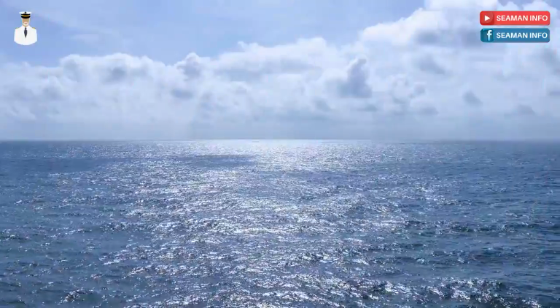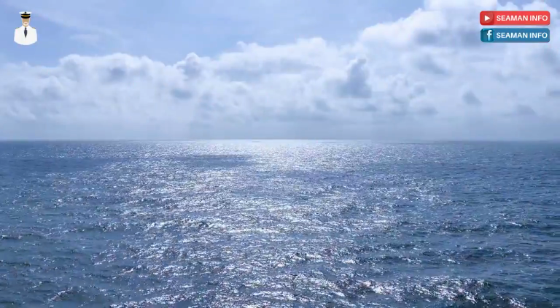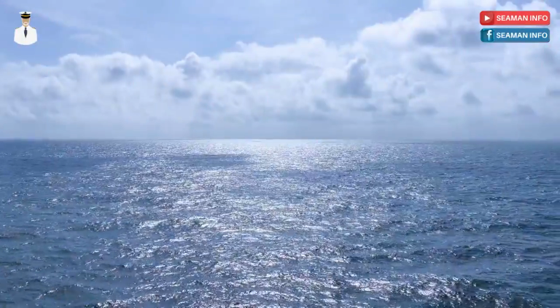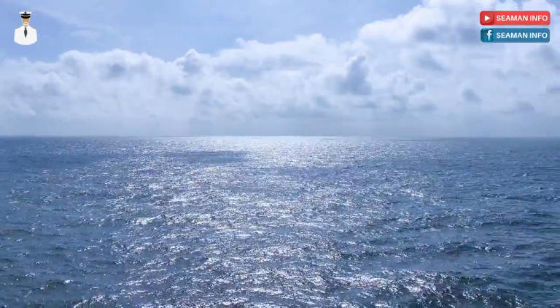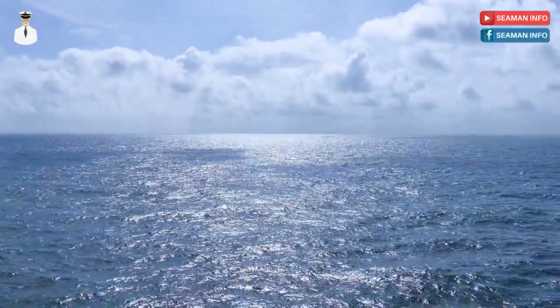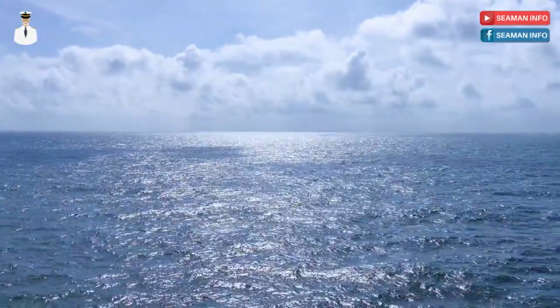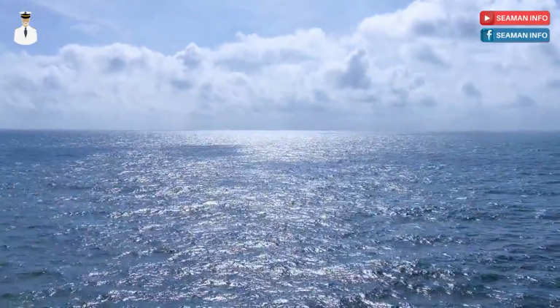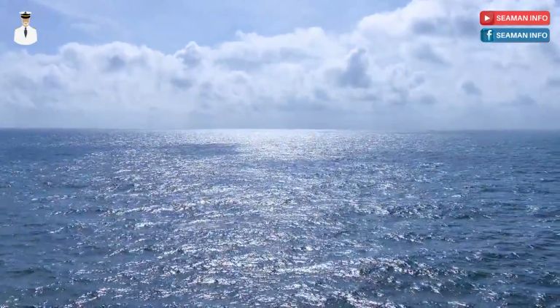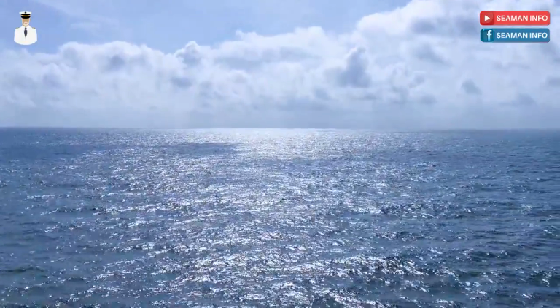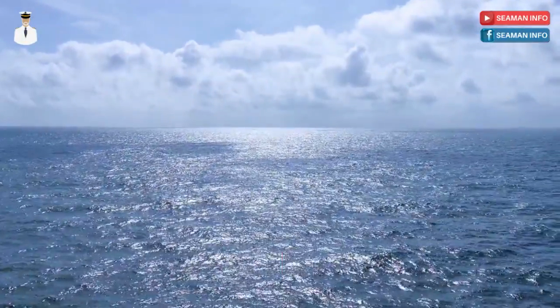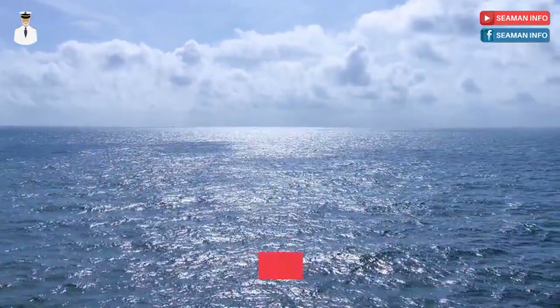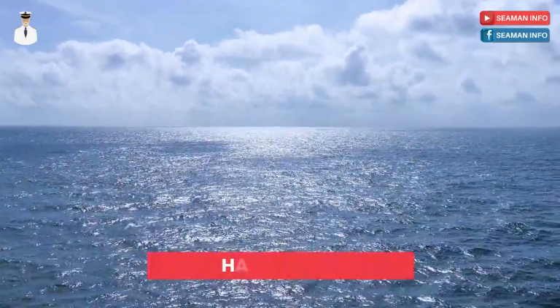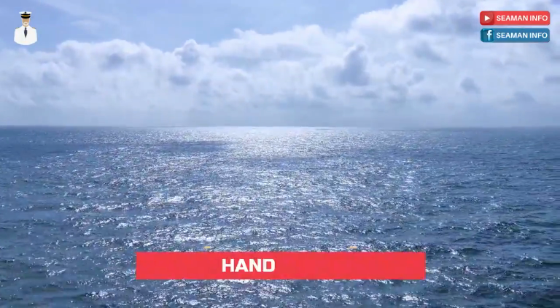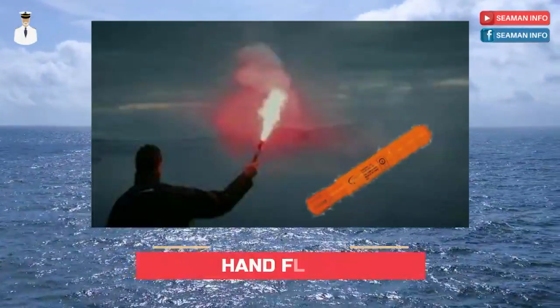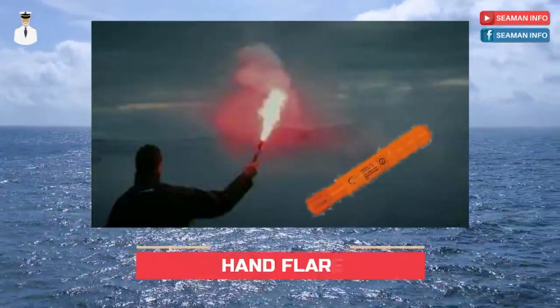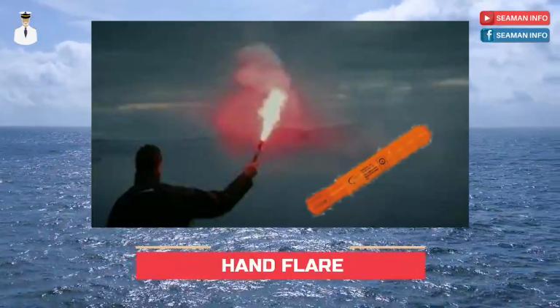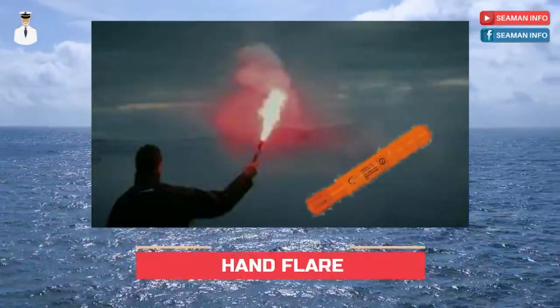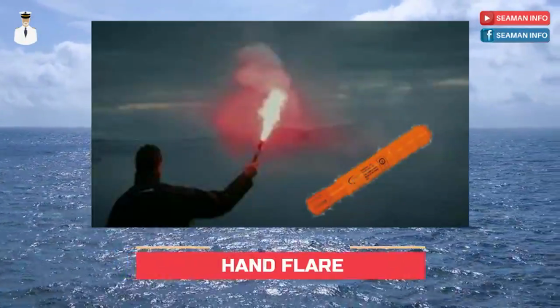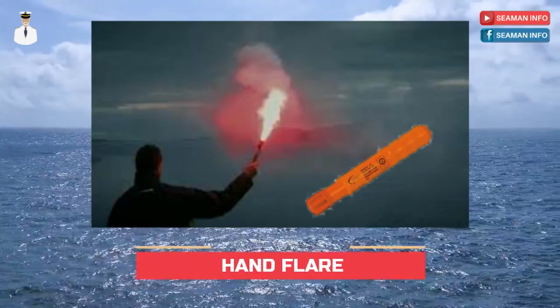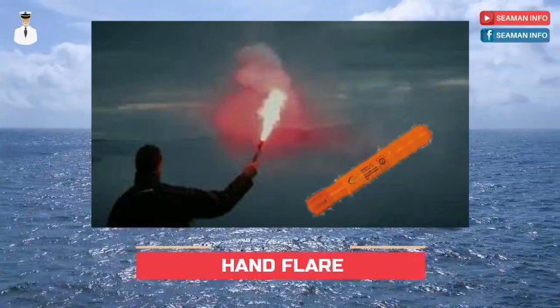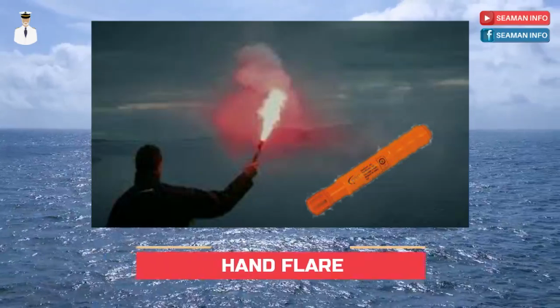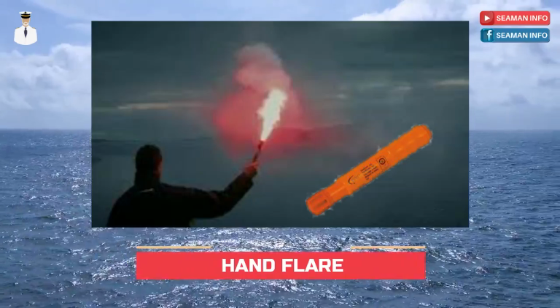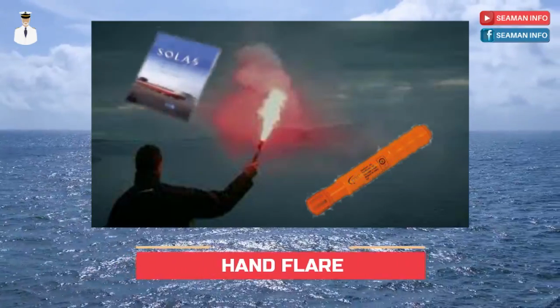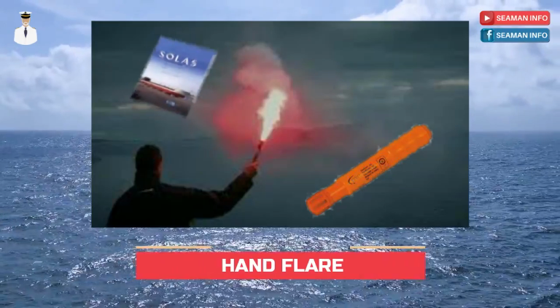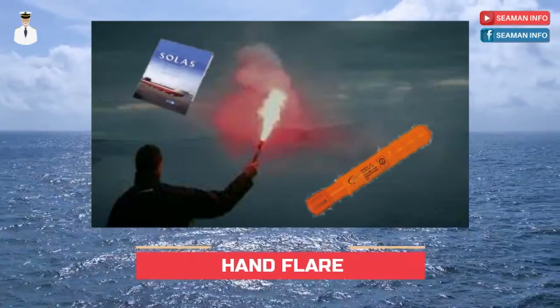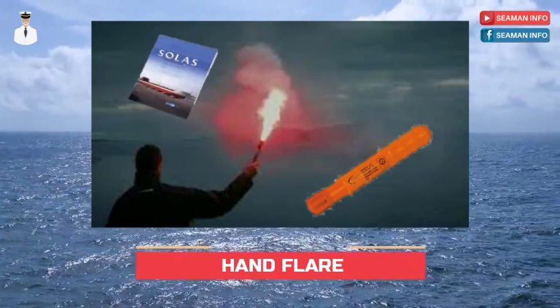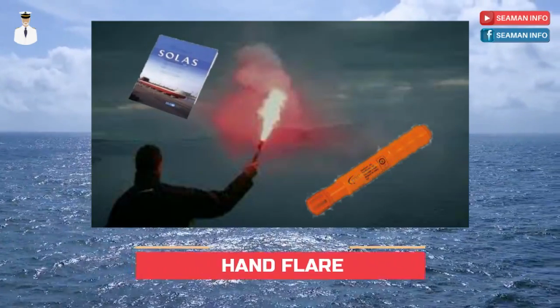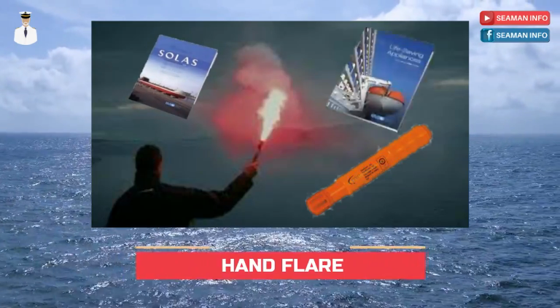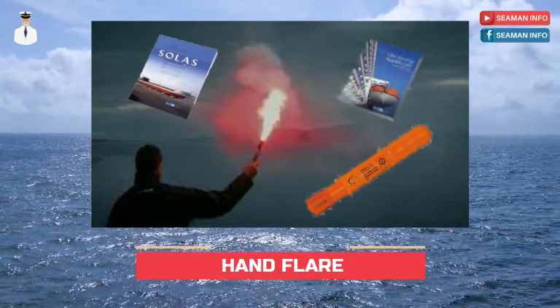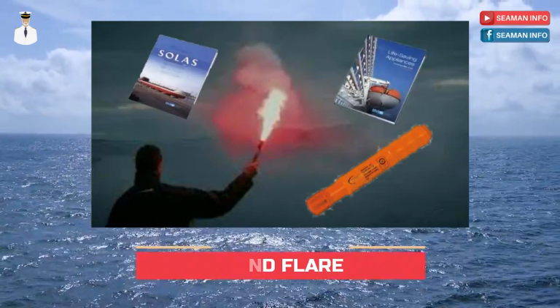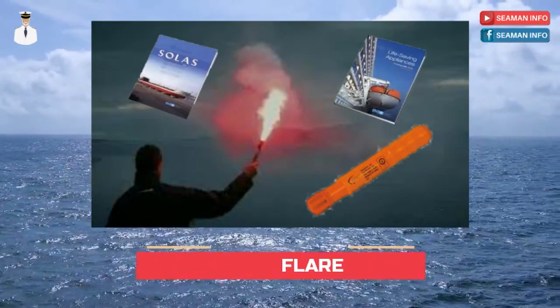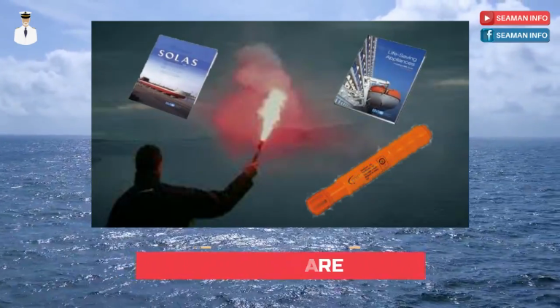In this video, we will discuss about hand flare and its requirements, as per SOLAS regulation and LSA code.